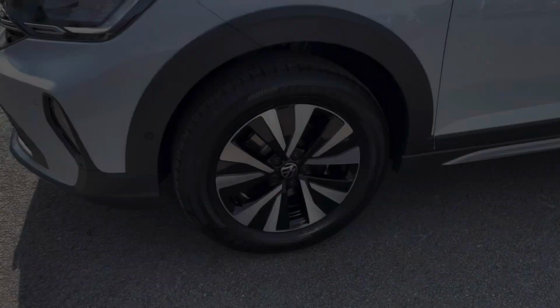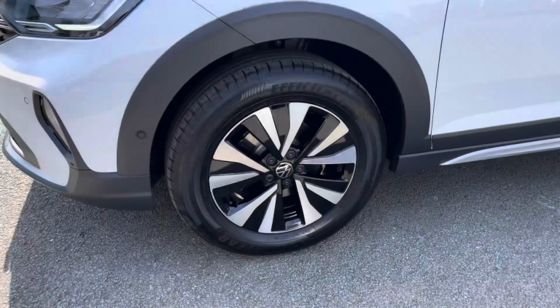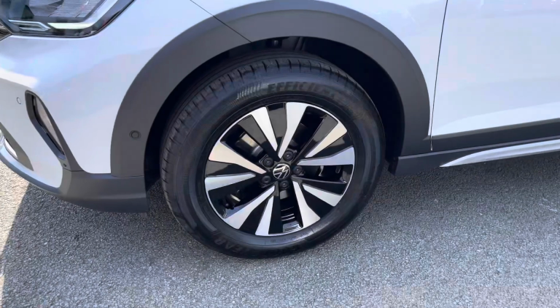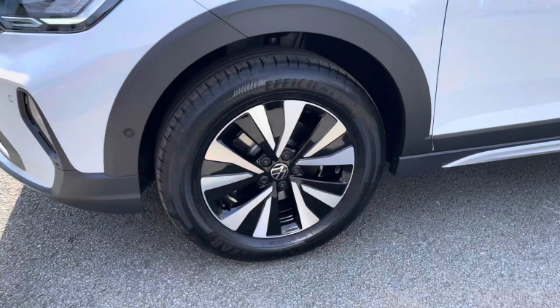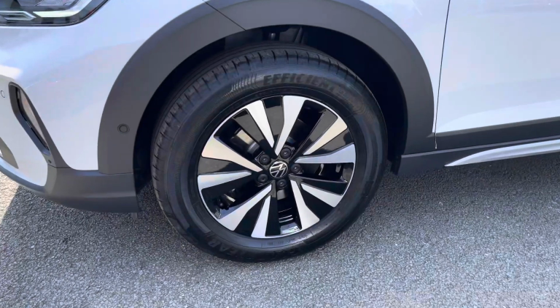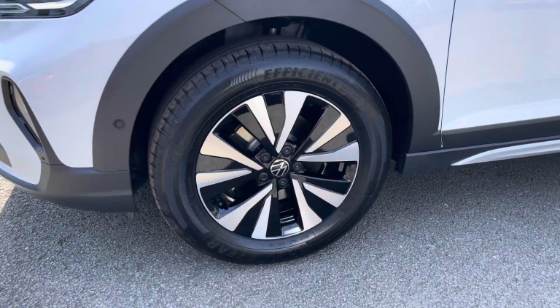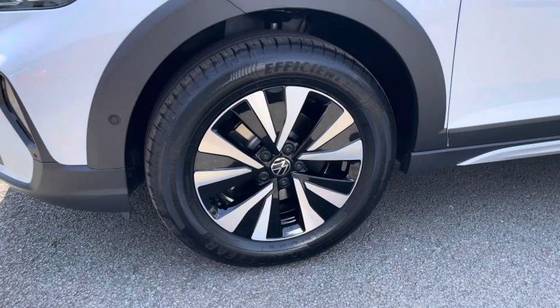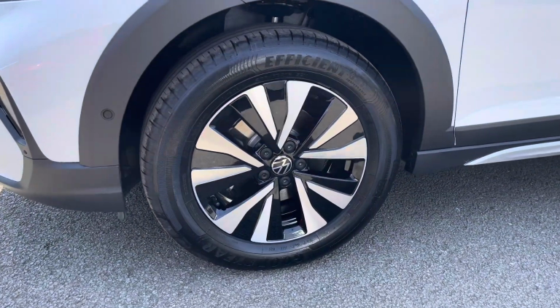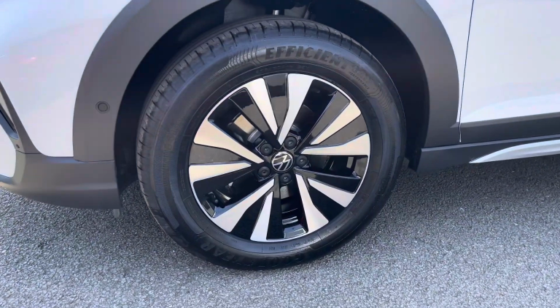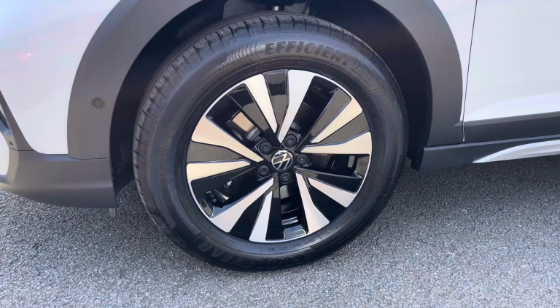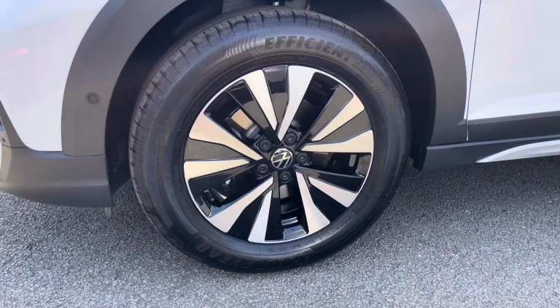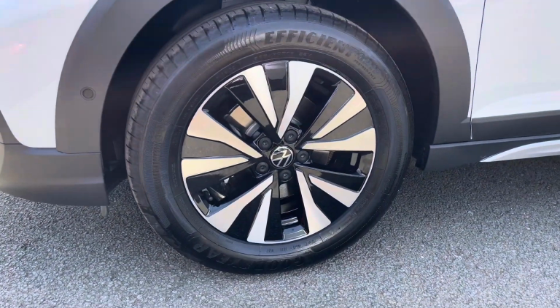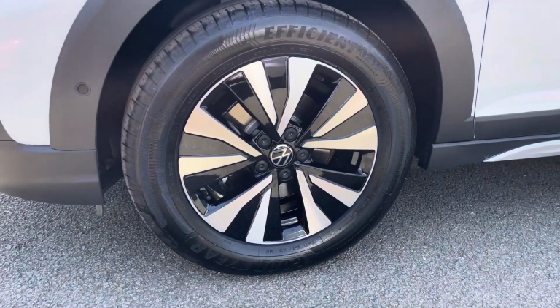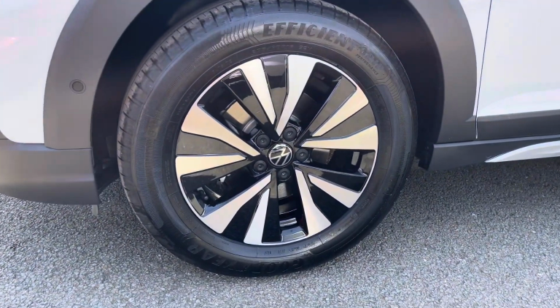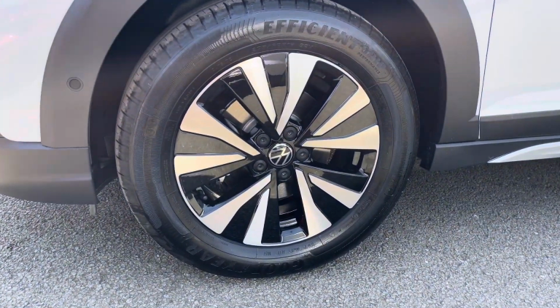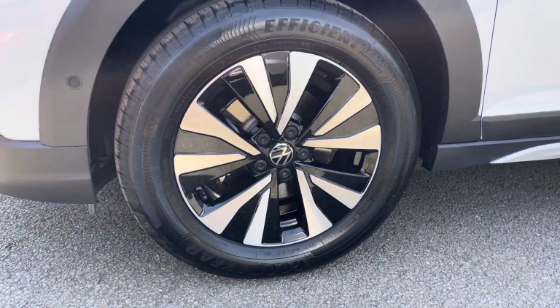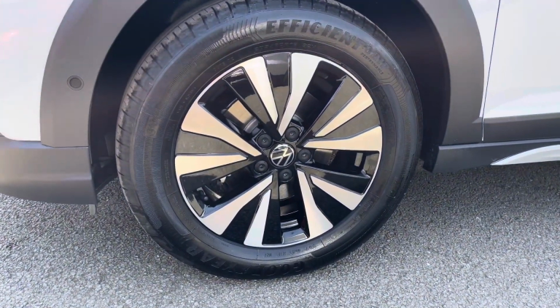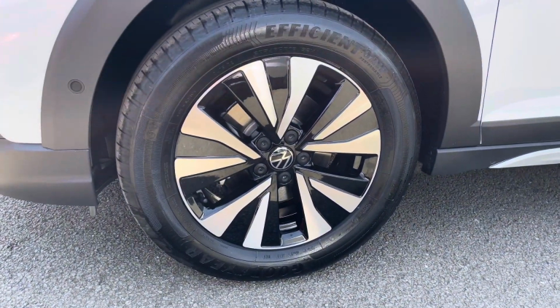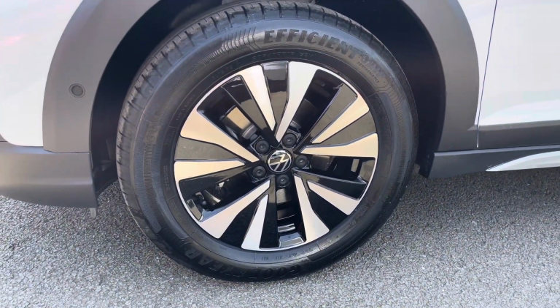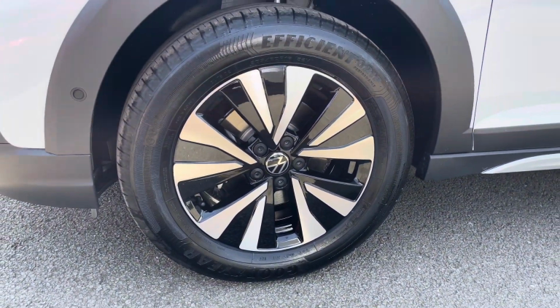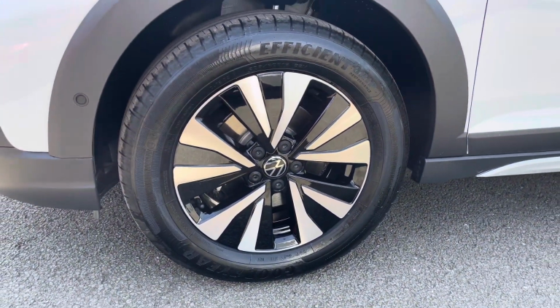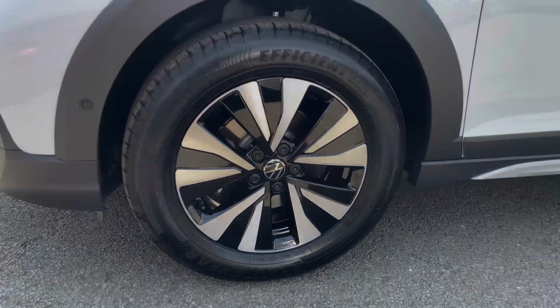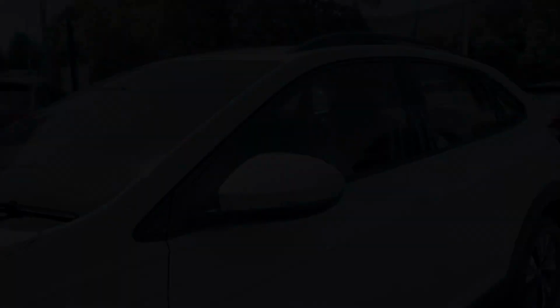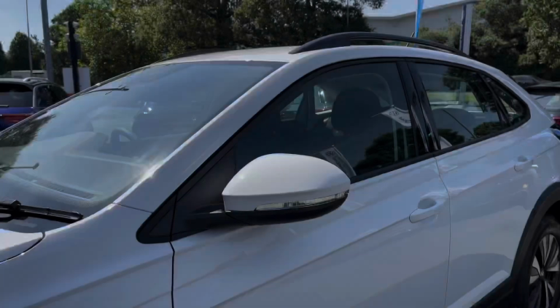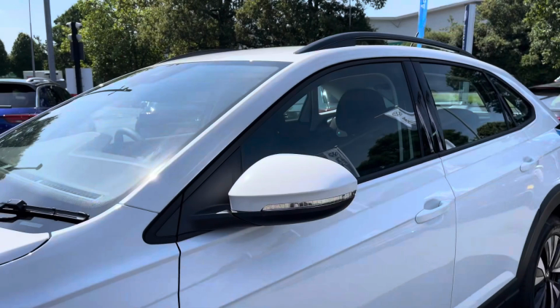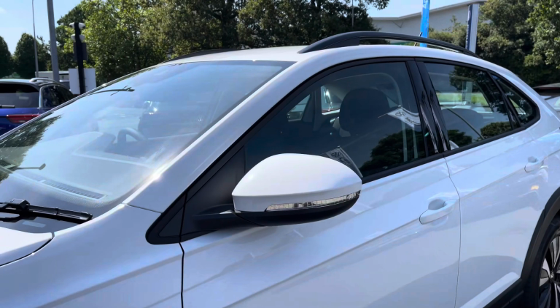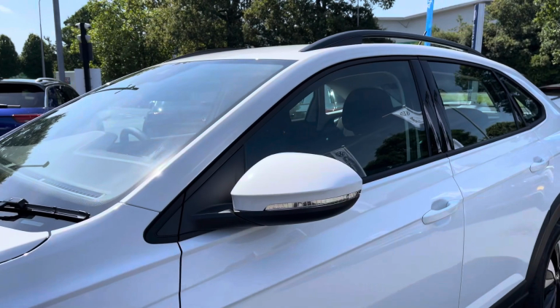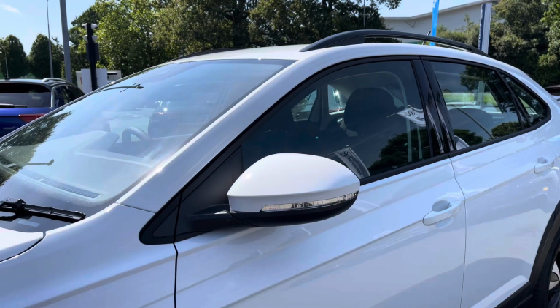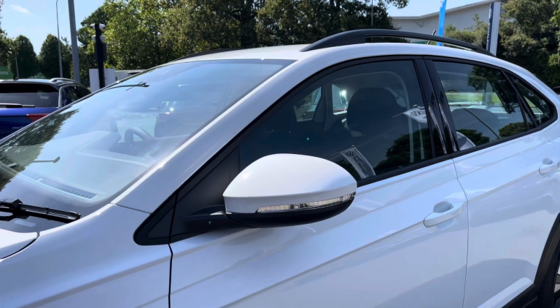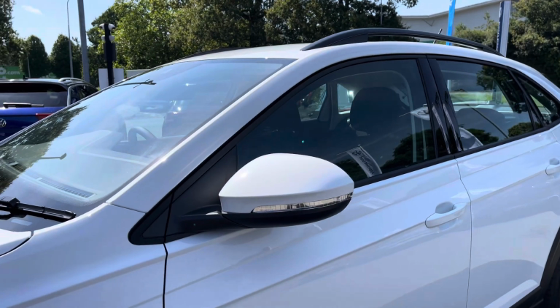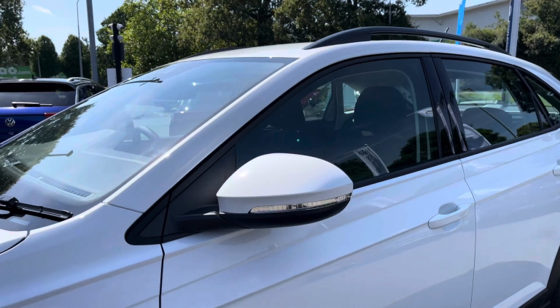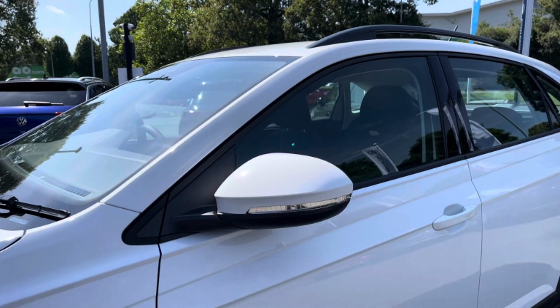Down the side of the car you'll find lovely 16 inch Everett LA alloy wheels that finish off the exterior perfectly, alongside power folding and heated wing mirrors.